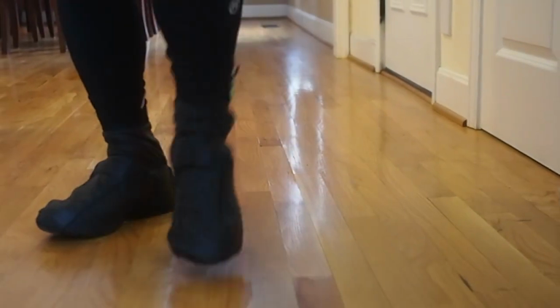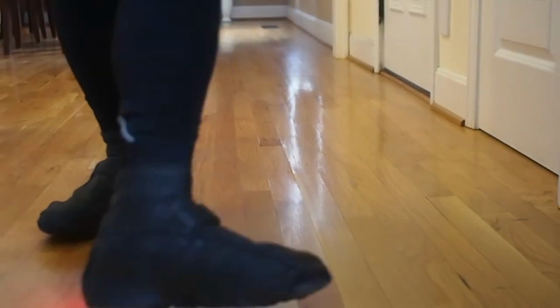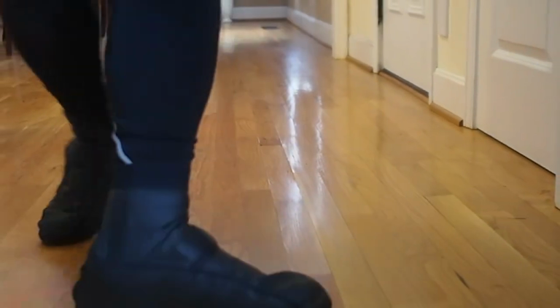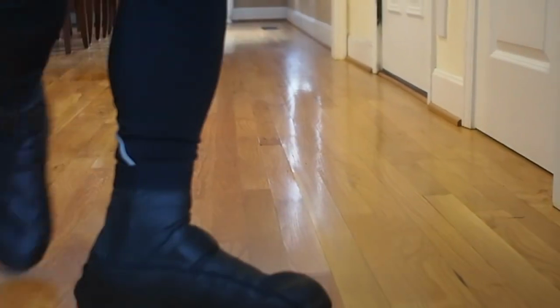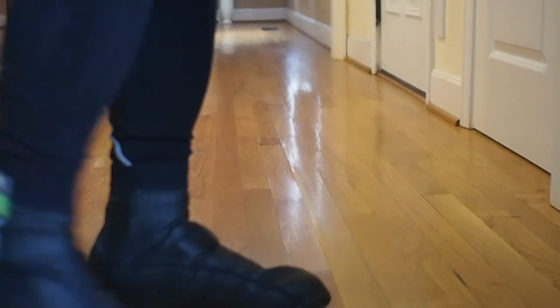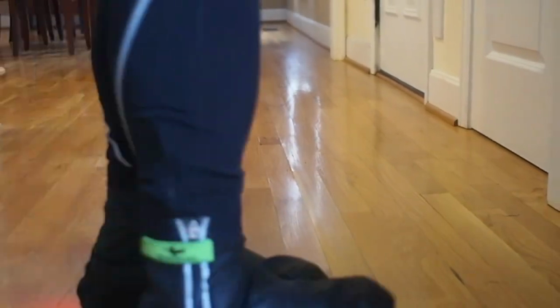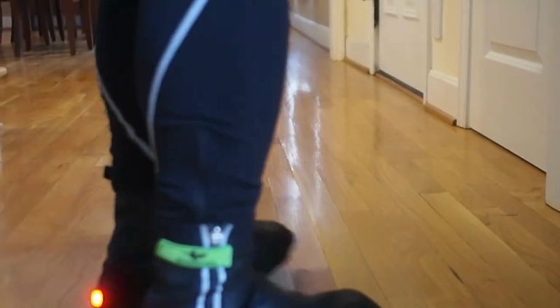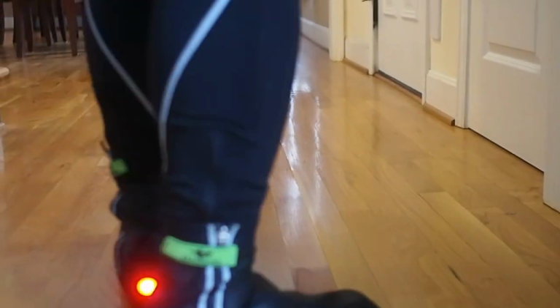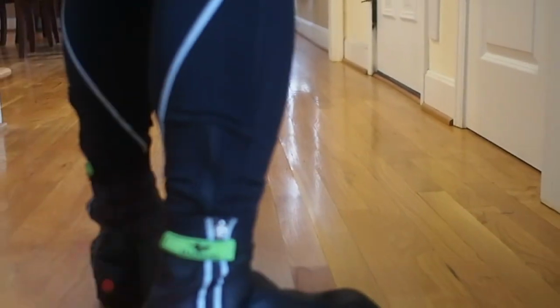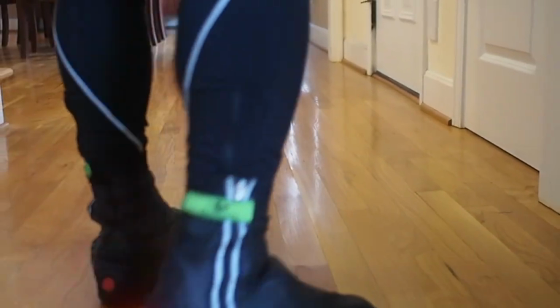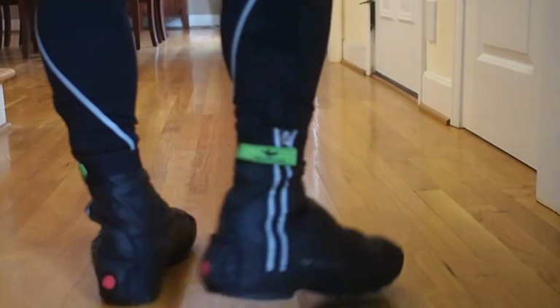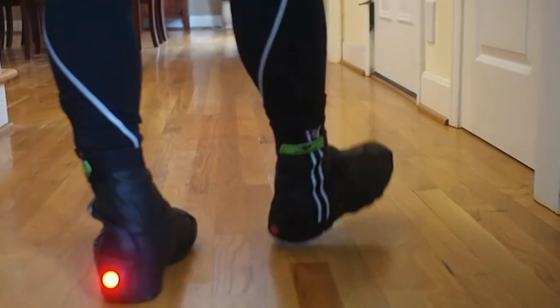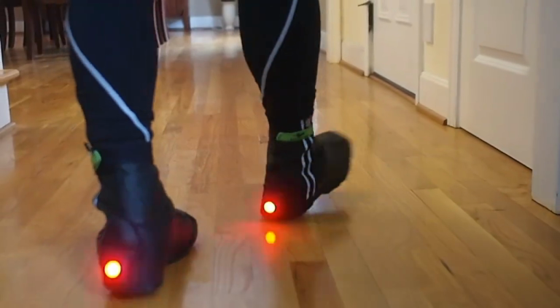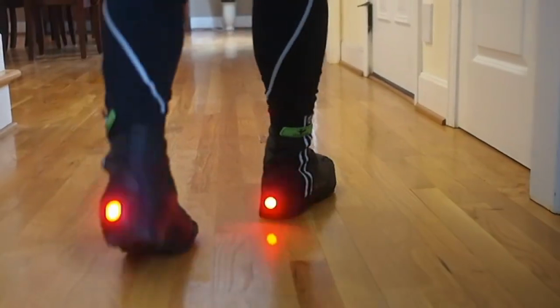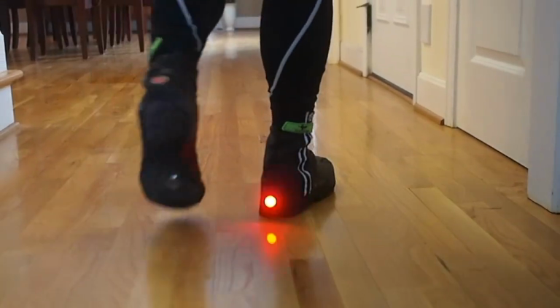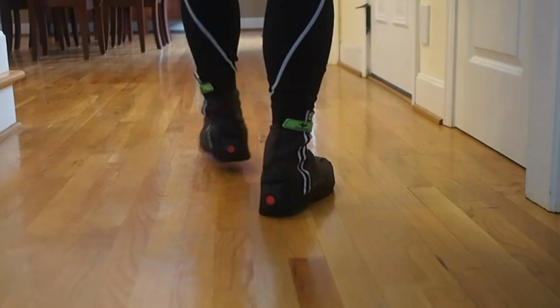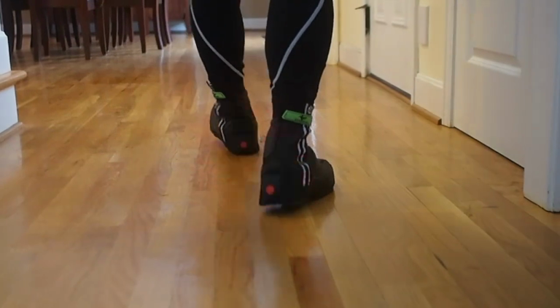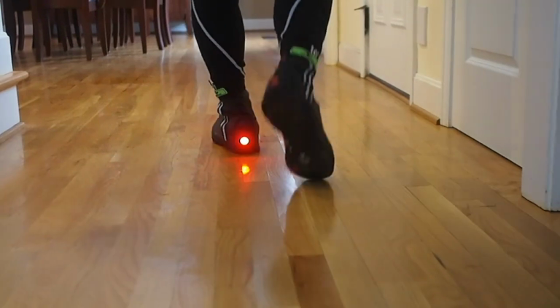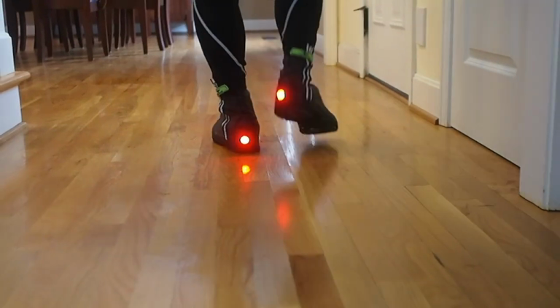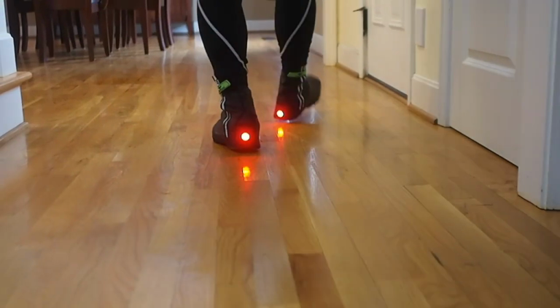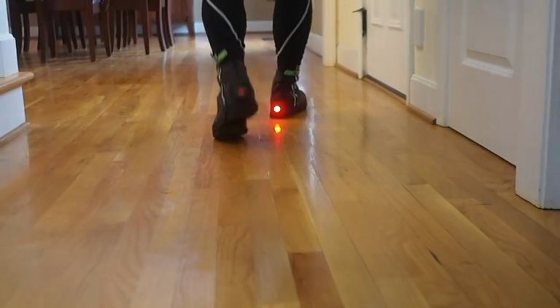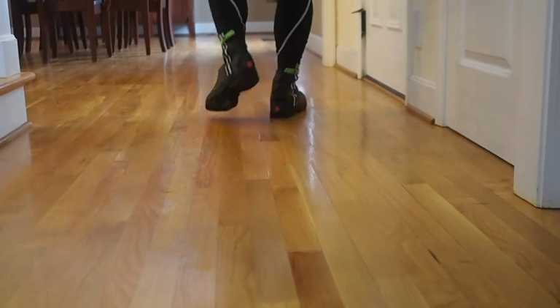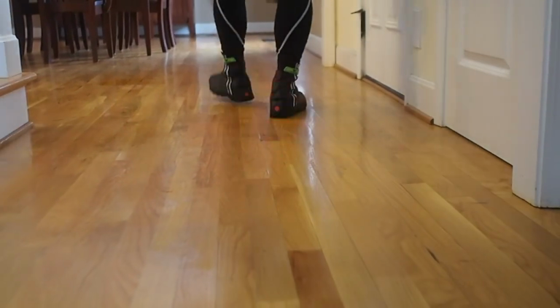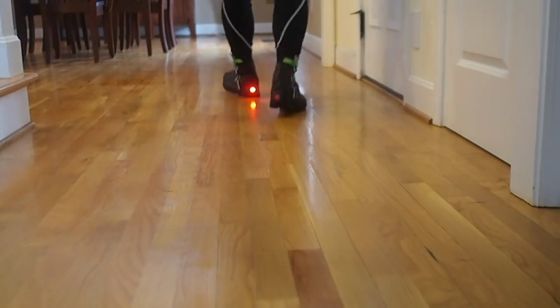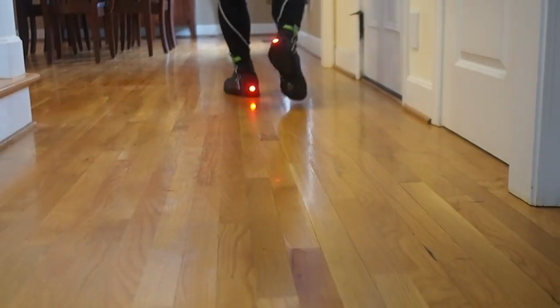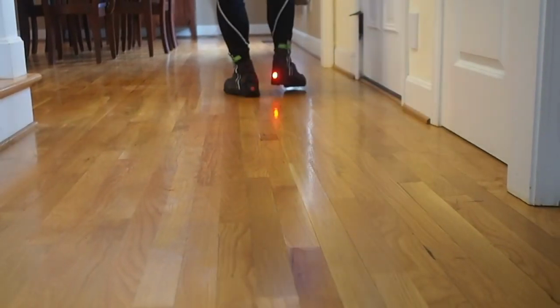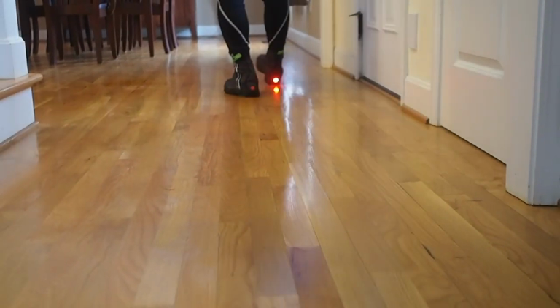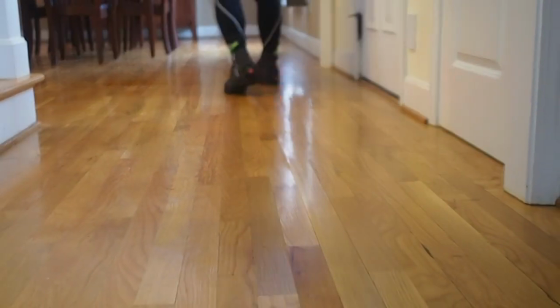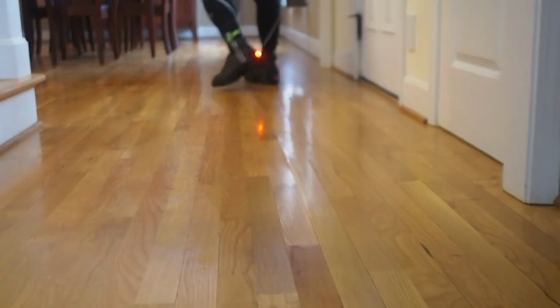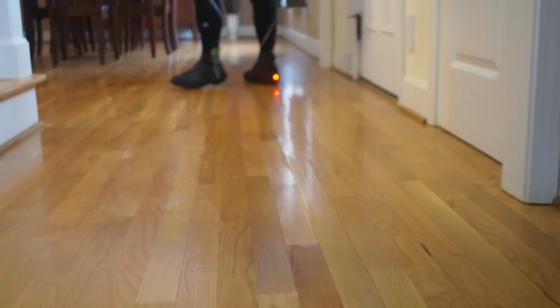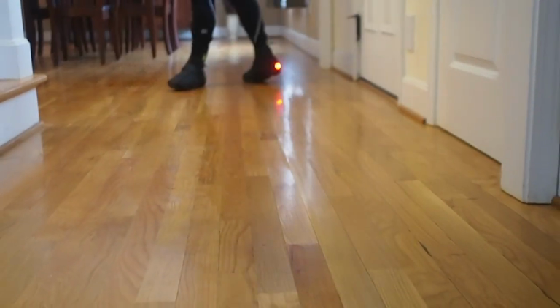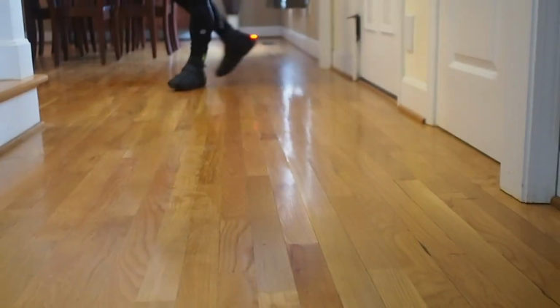With my commuting schedule, I ride a lot in the morning and in the dark, and I believe that you can never have too many lights.